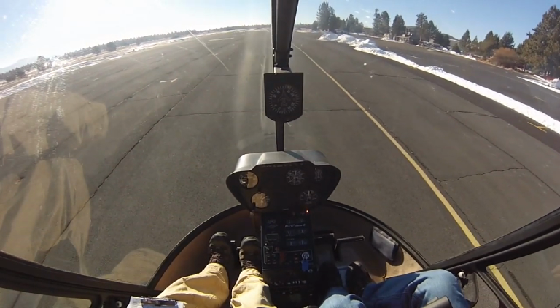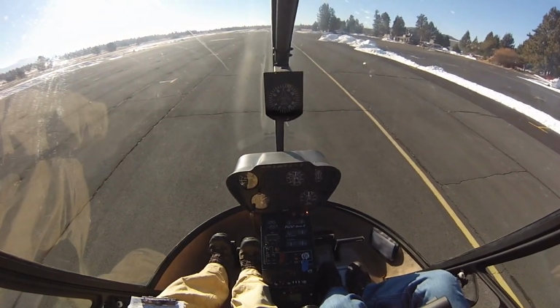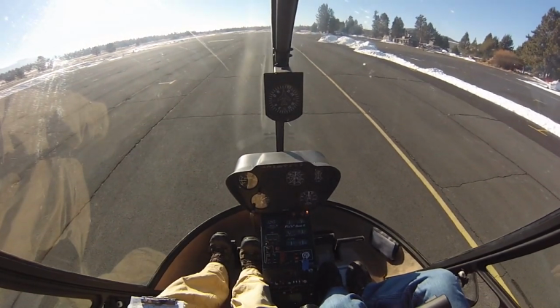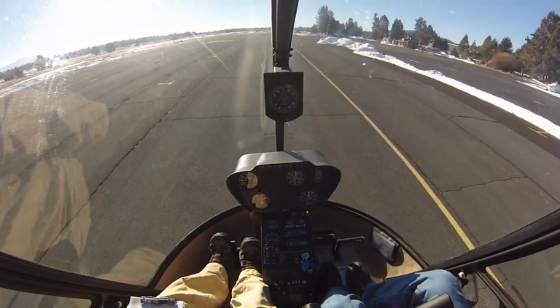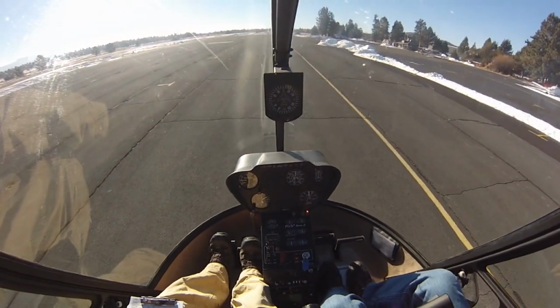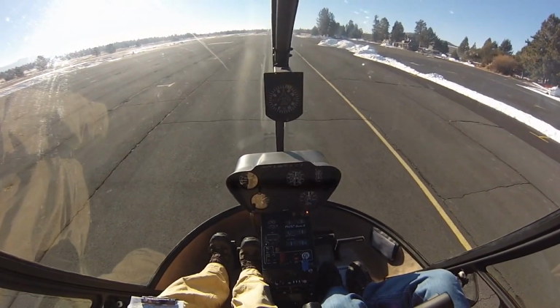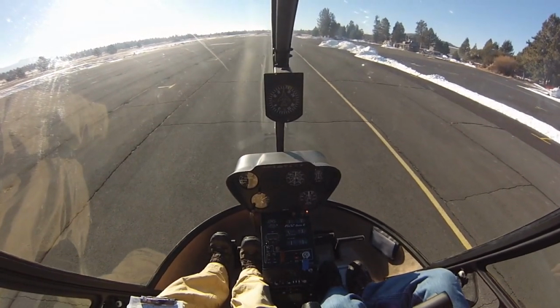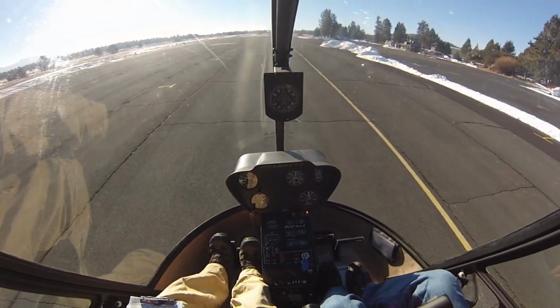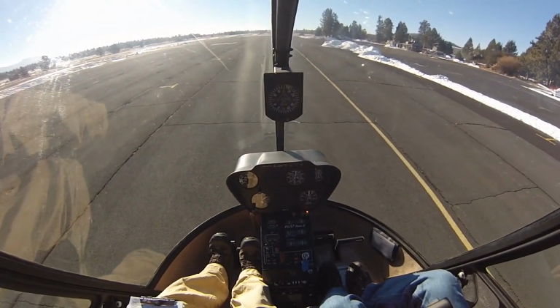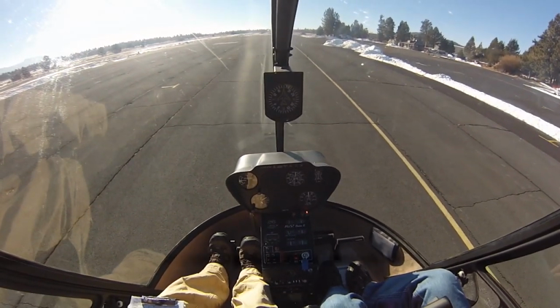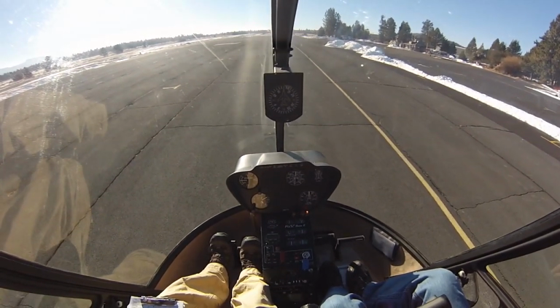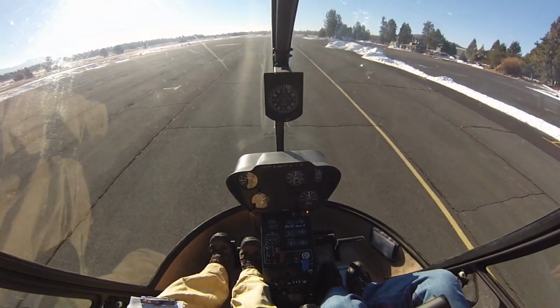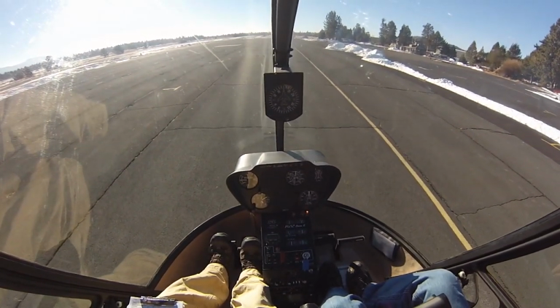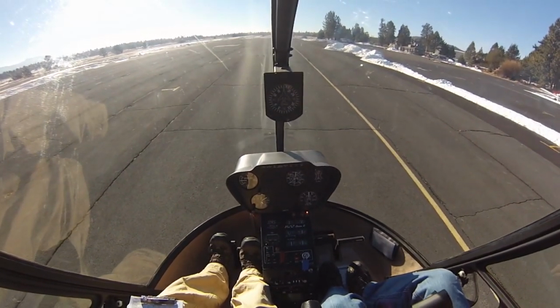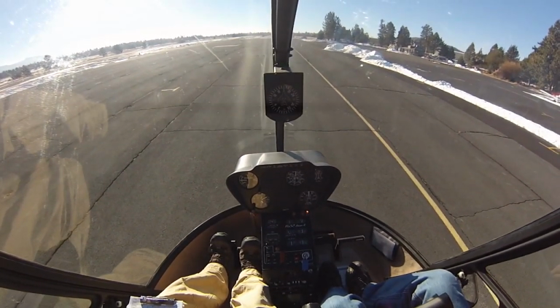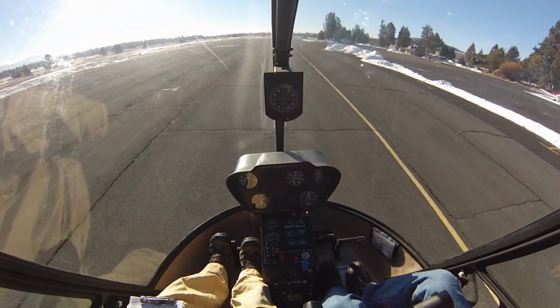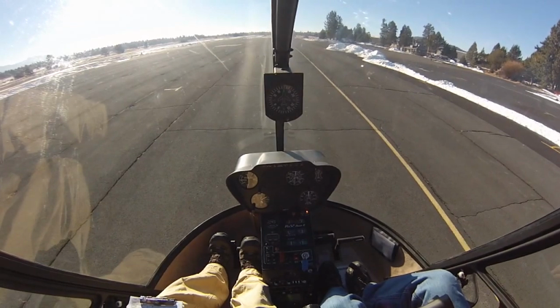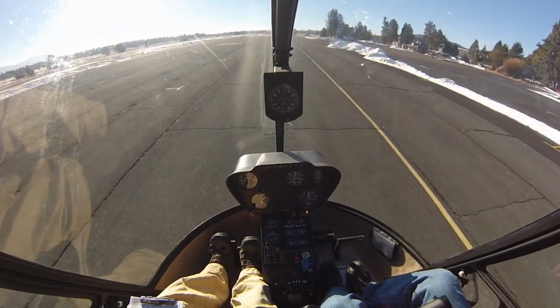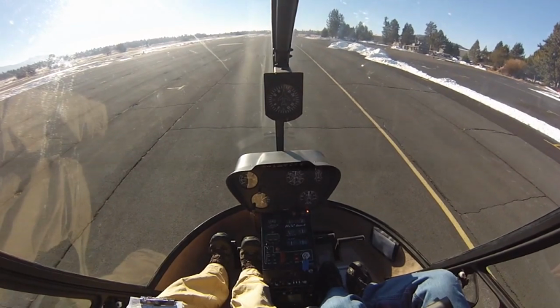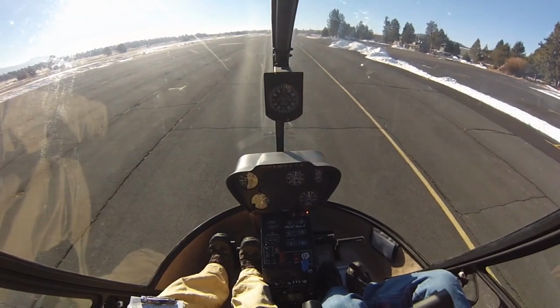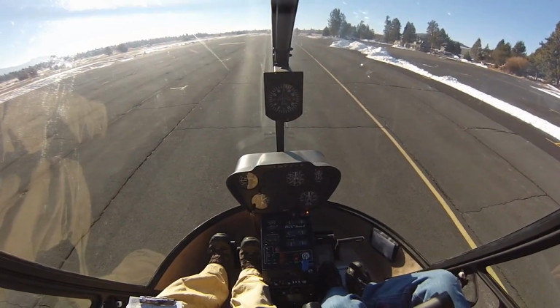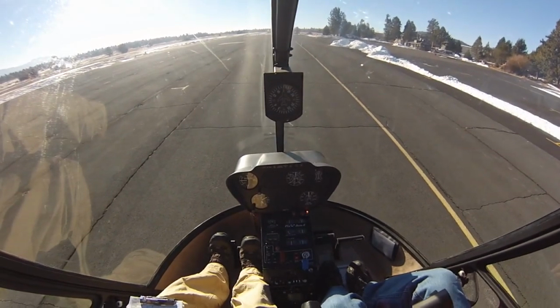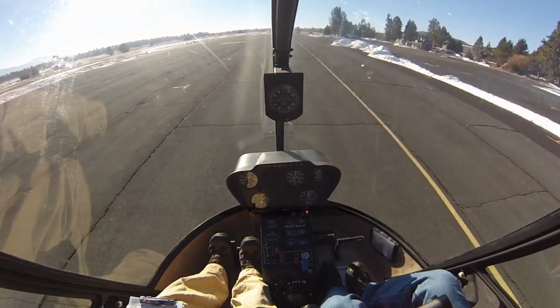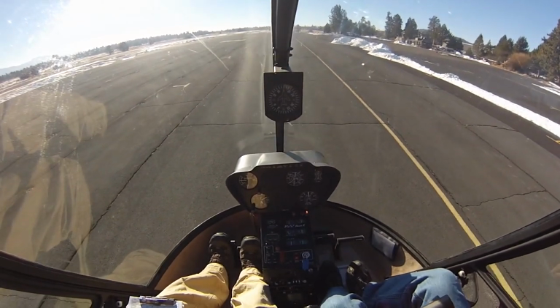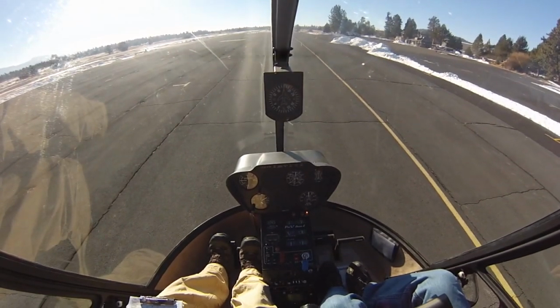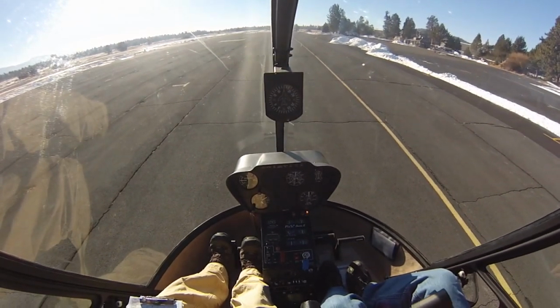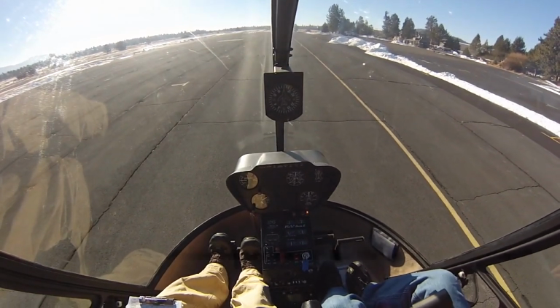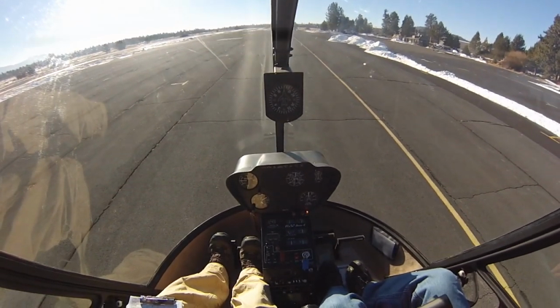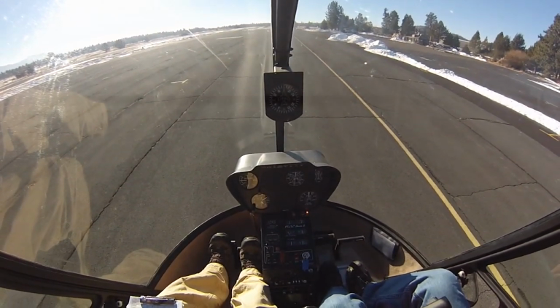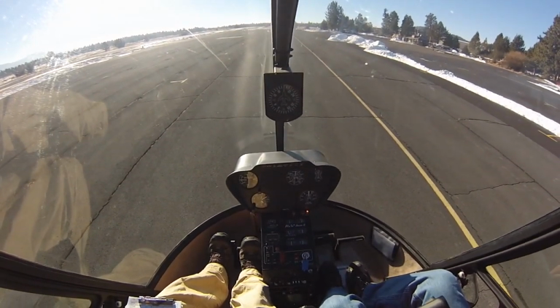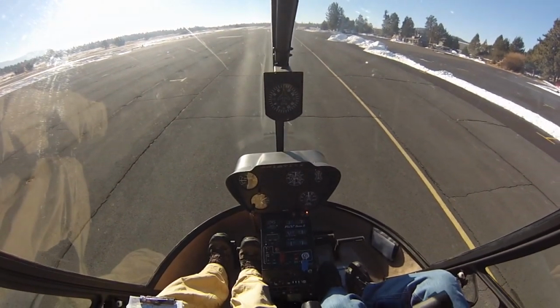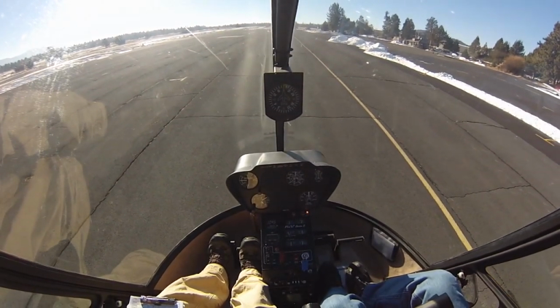The difference in forward flight is that we can off-cyclic — remember, we can turn some of that forward airspeed into RPM. Obviously we can't do that in a hover.